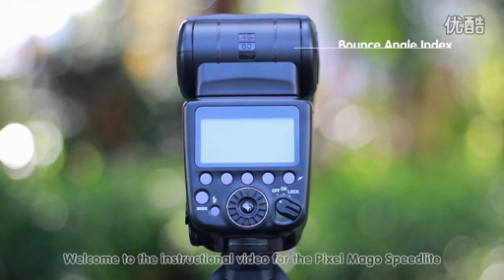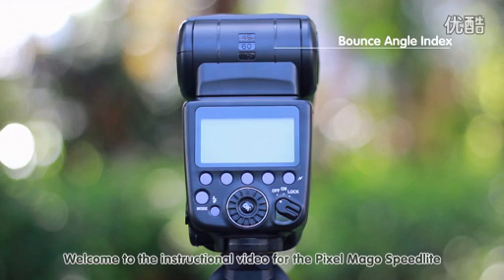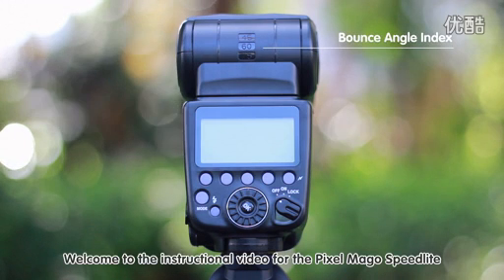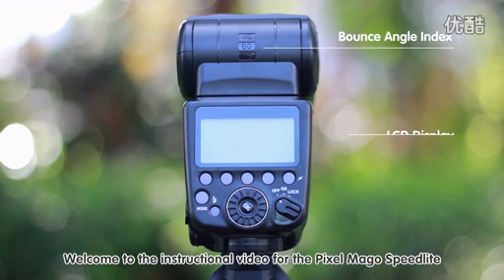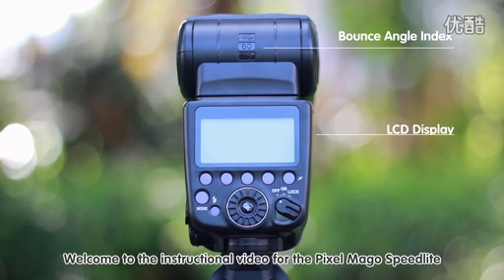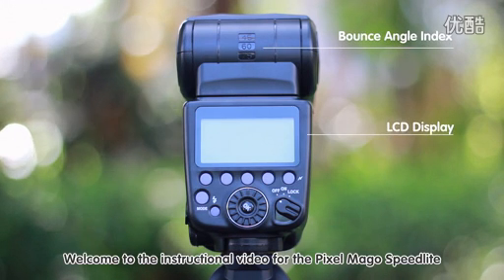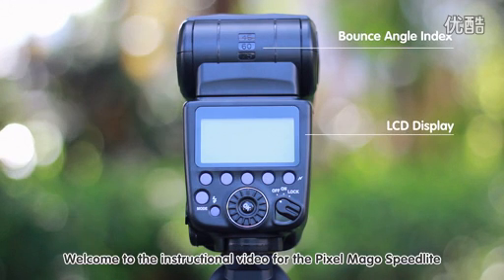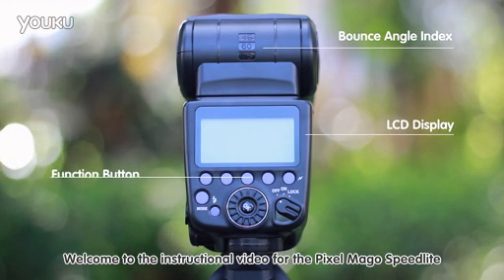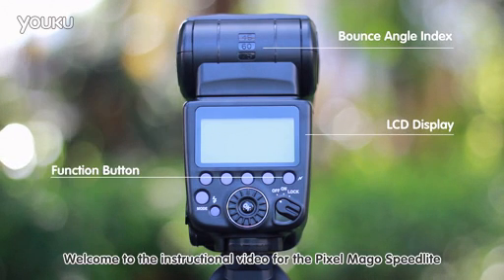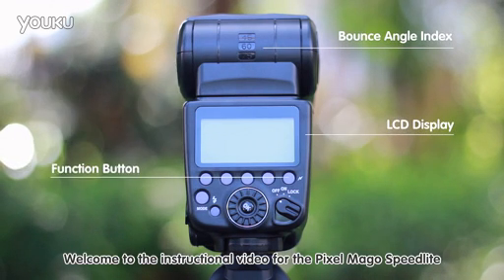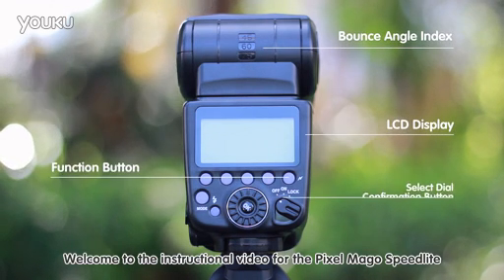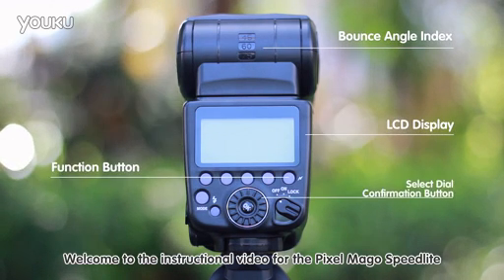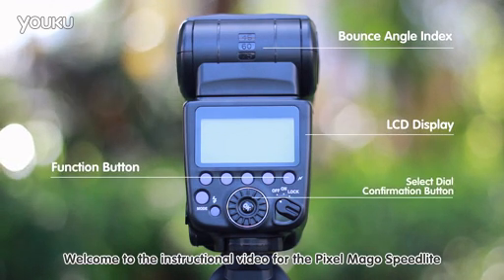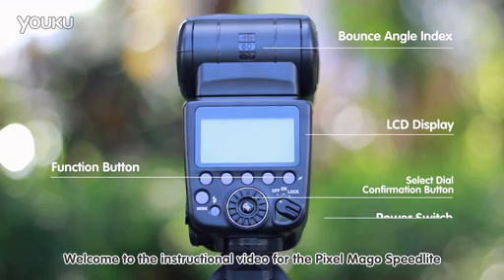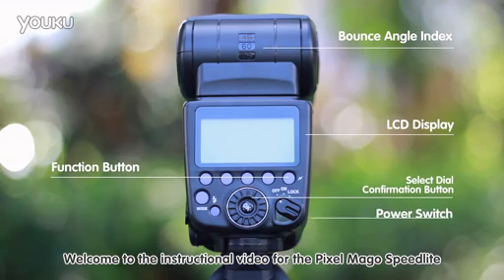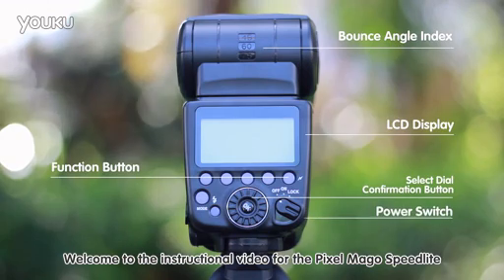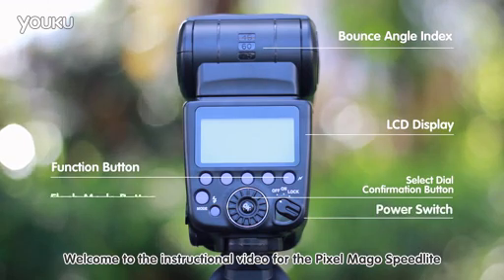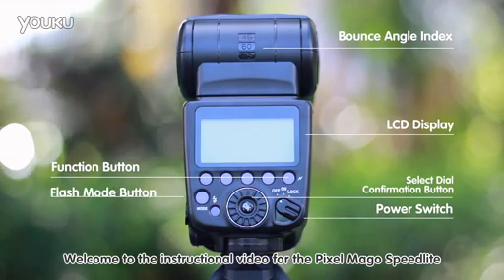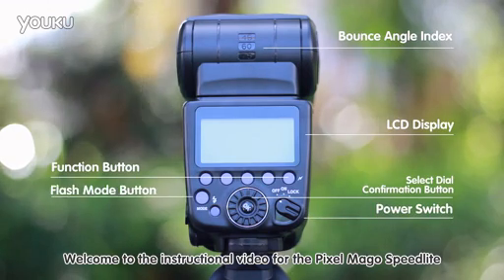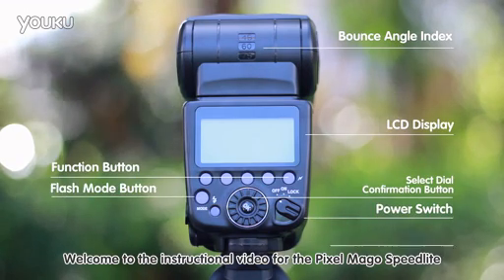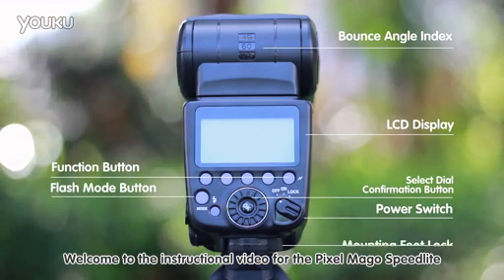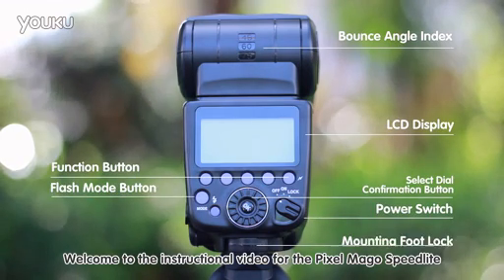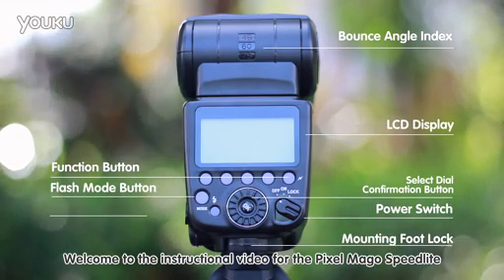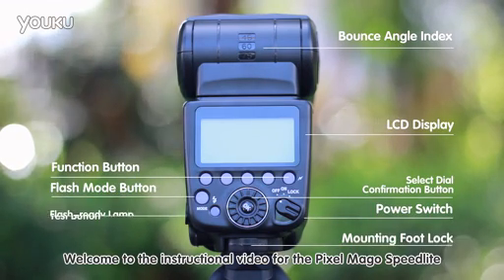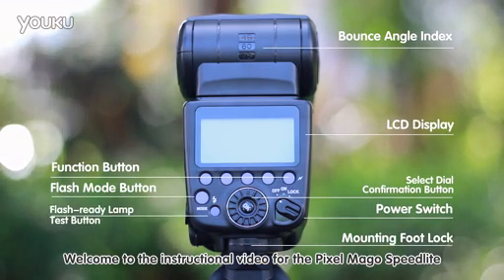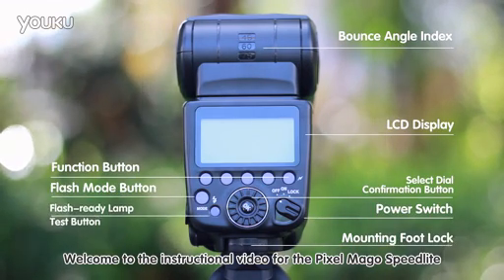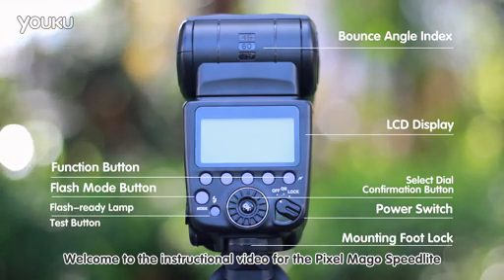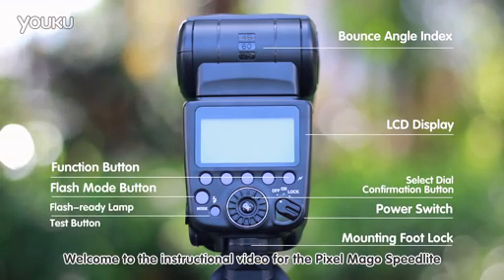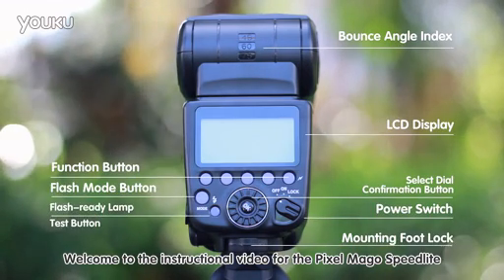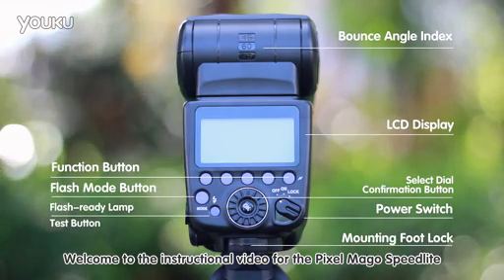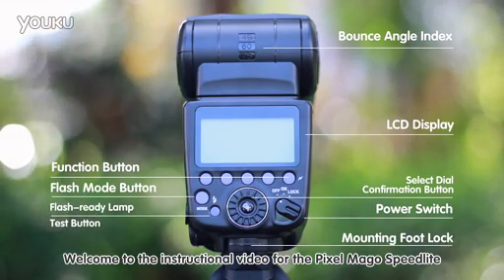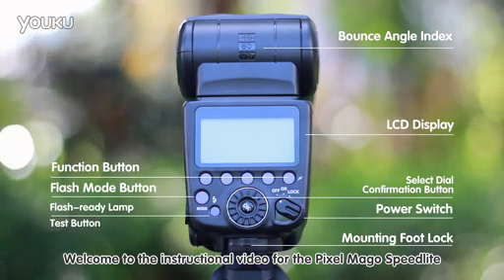Welcome to the instructional video for the Pixel Mago Speedlight.